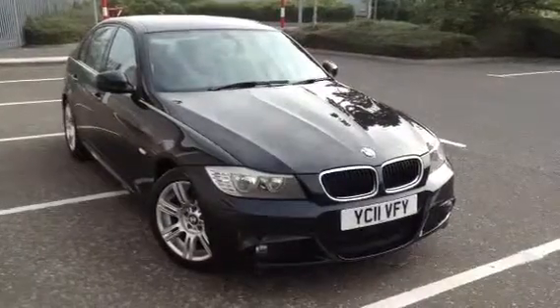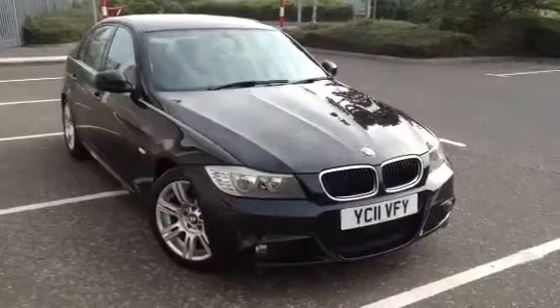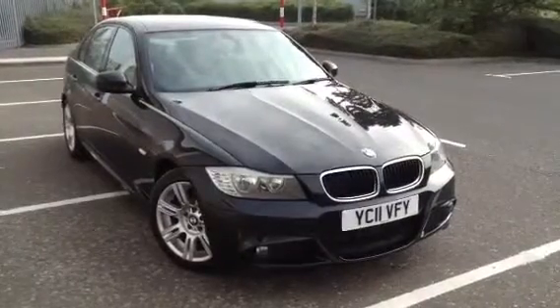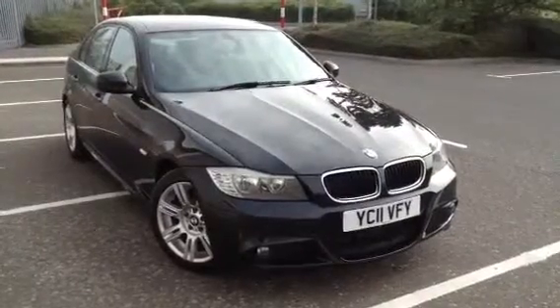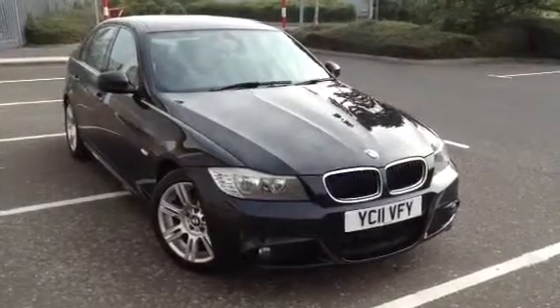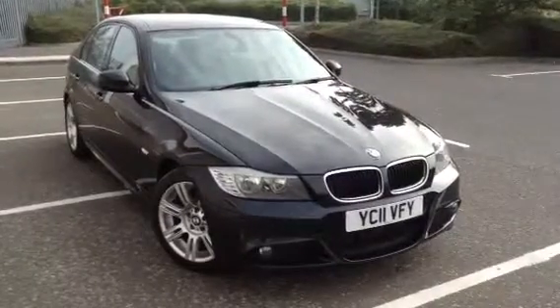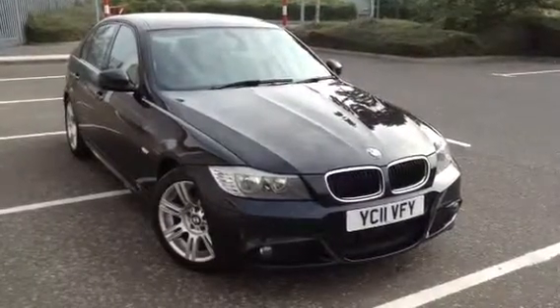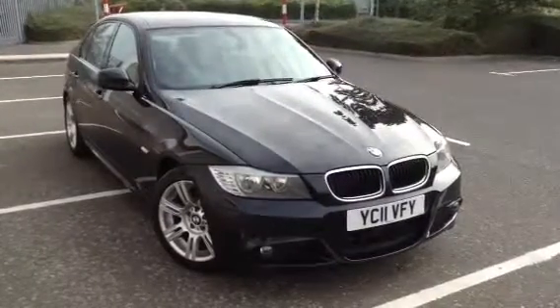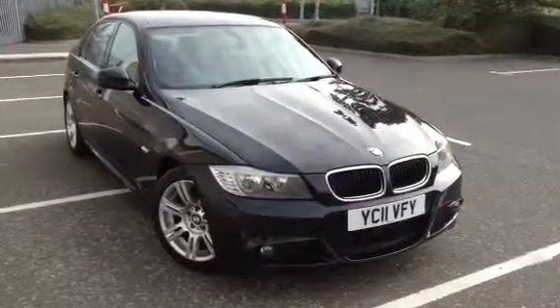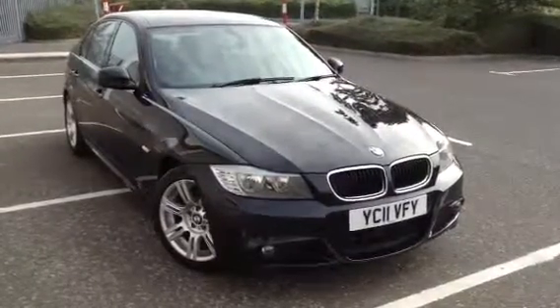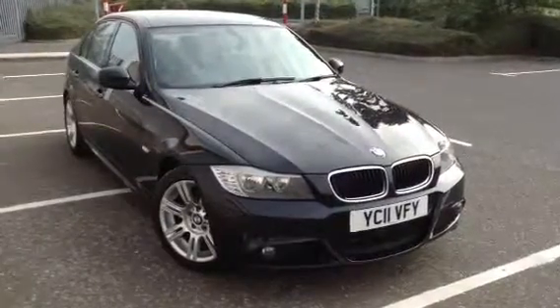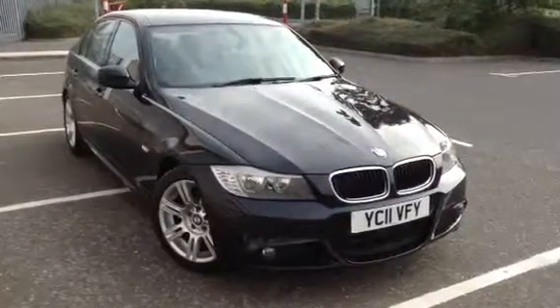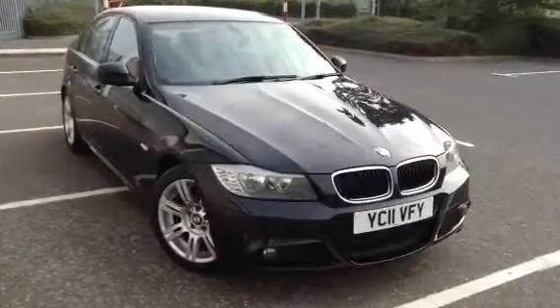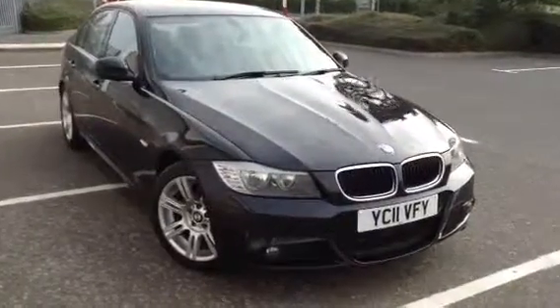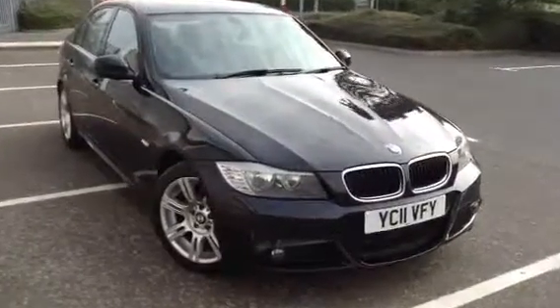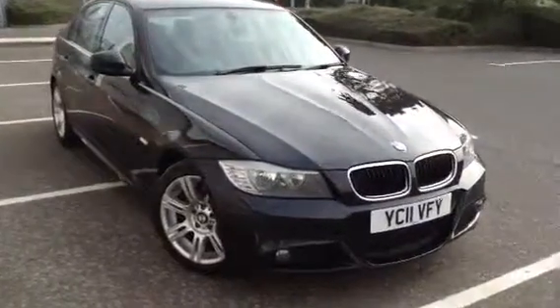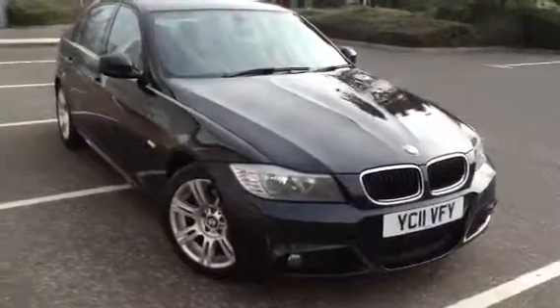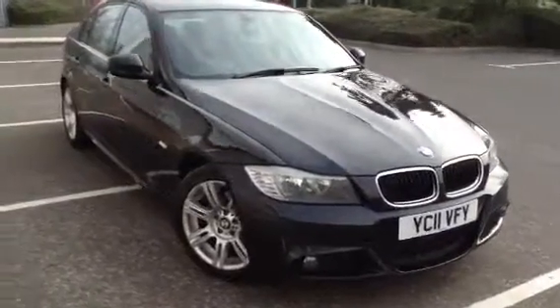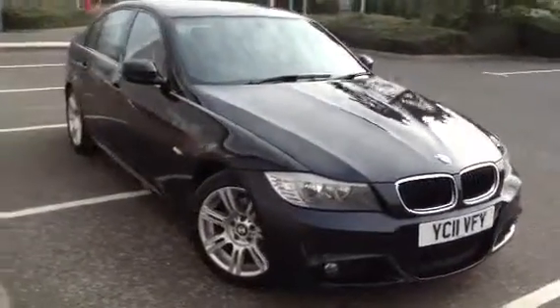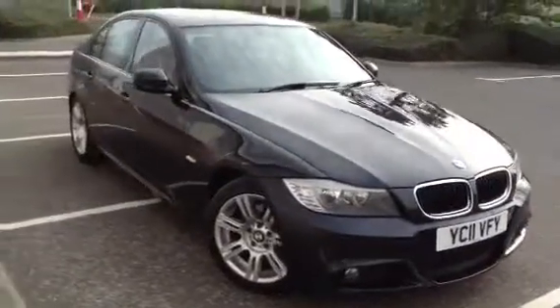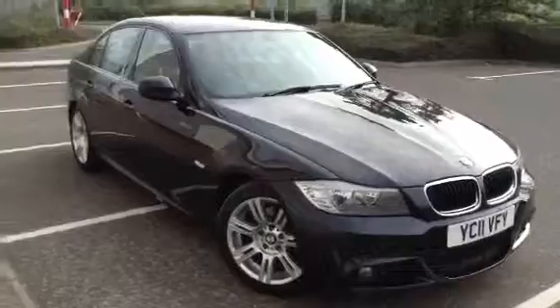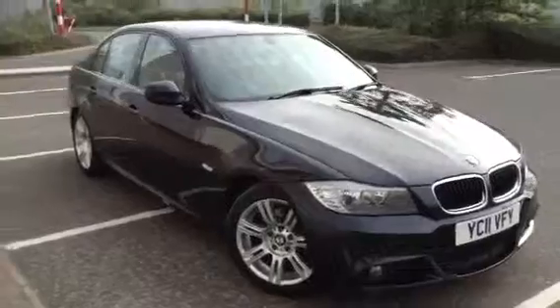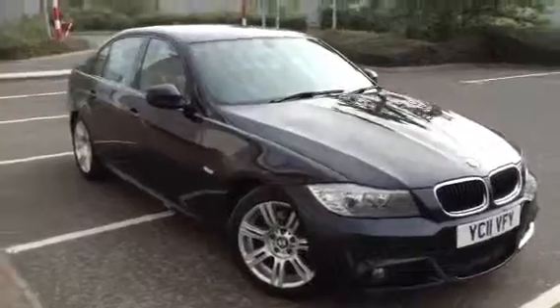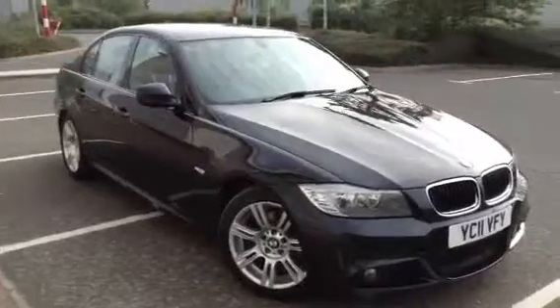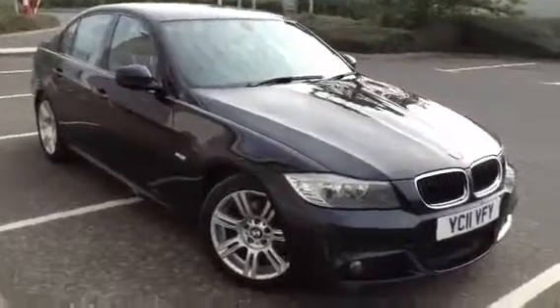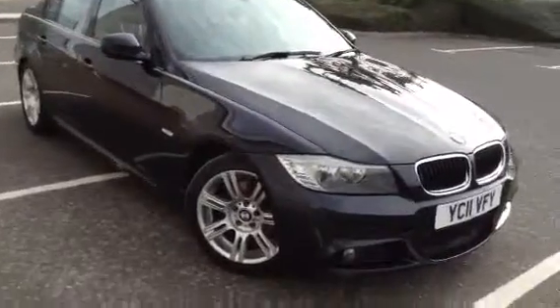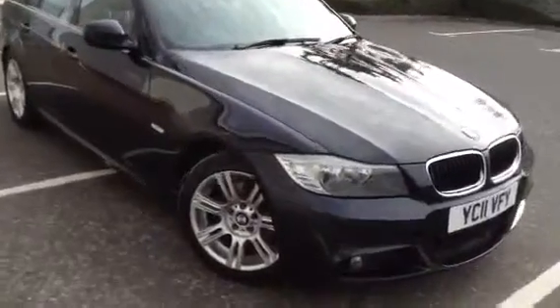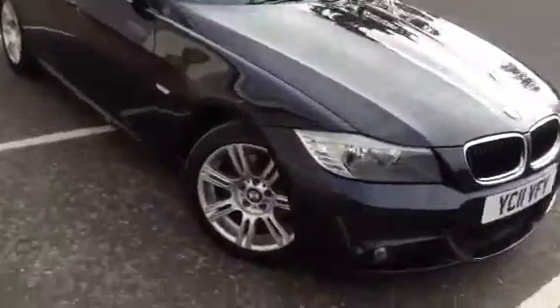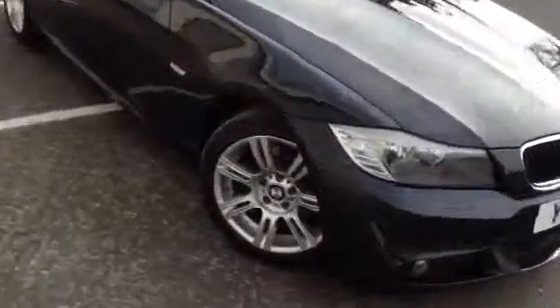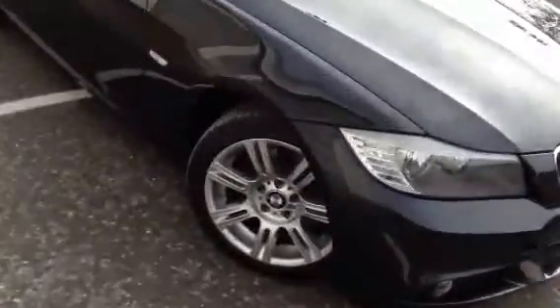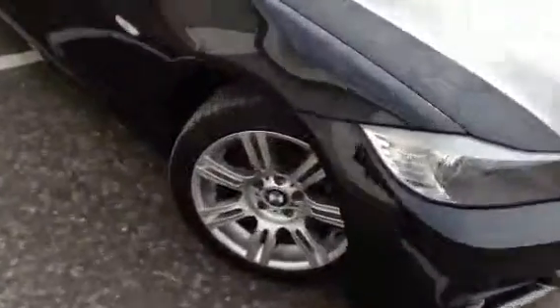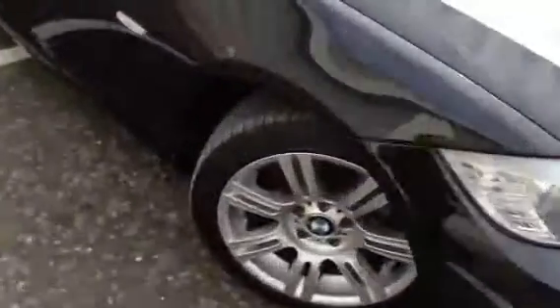Here we have a 2011 BMW 320 diesel M-Sport saloon in black, starting with the offside front tyre.